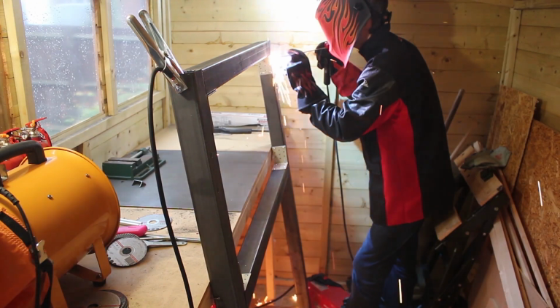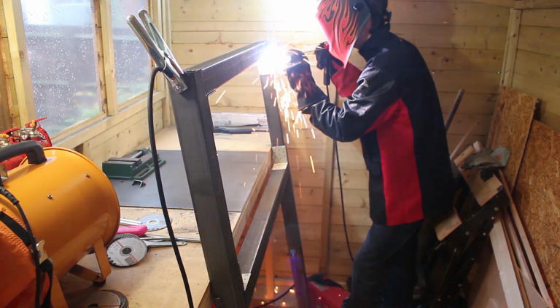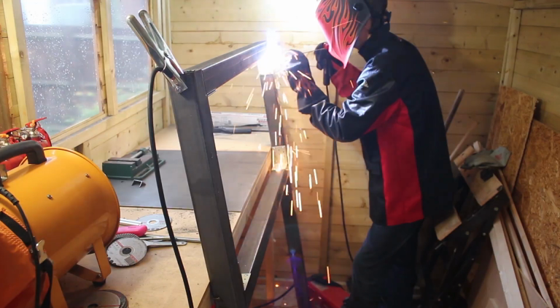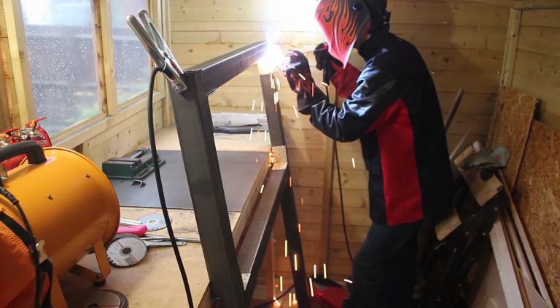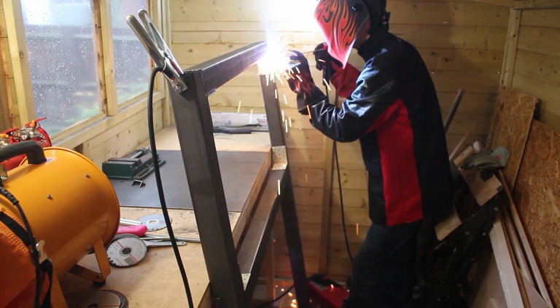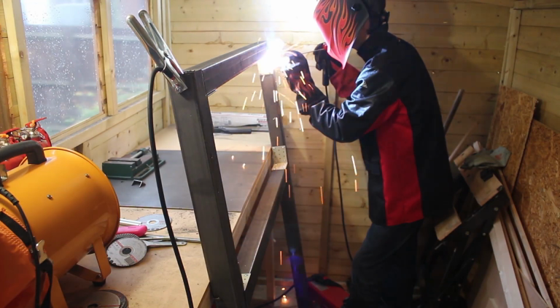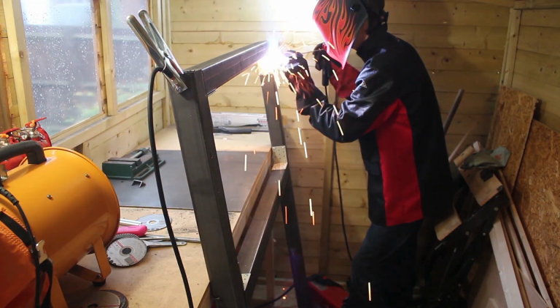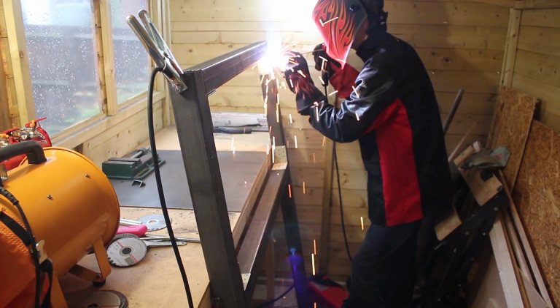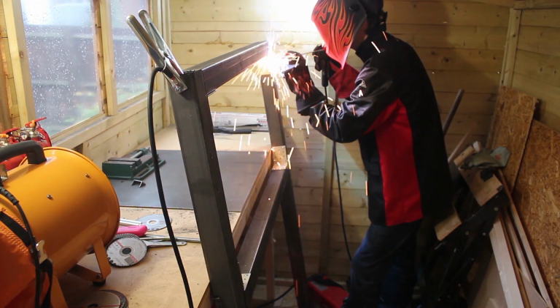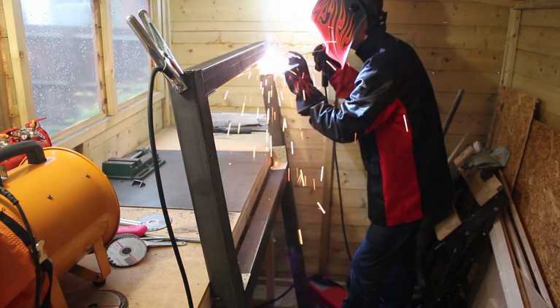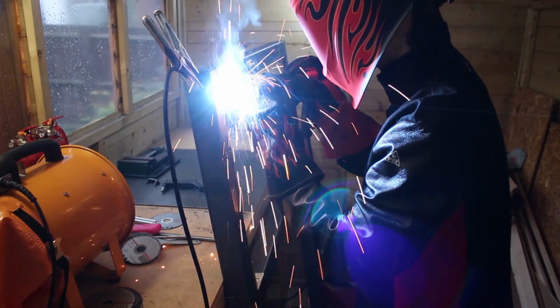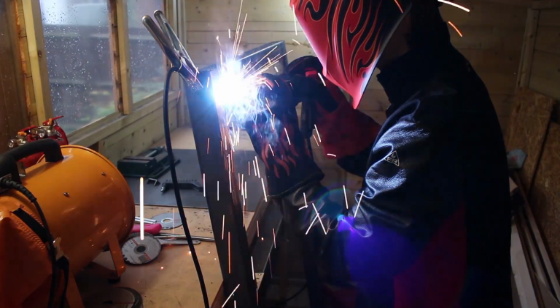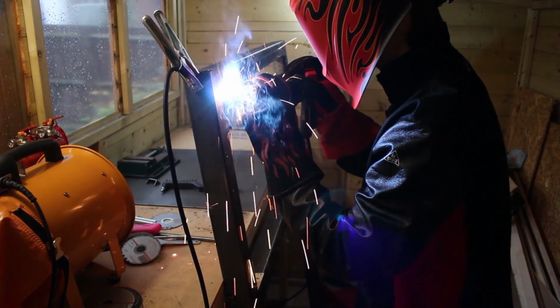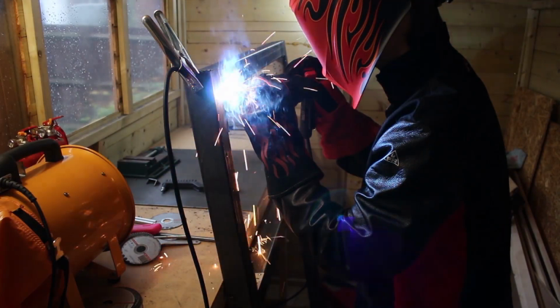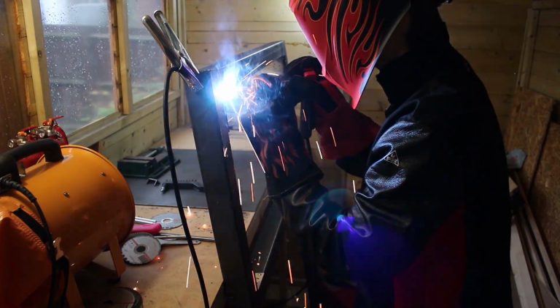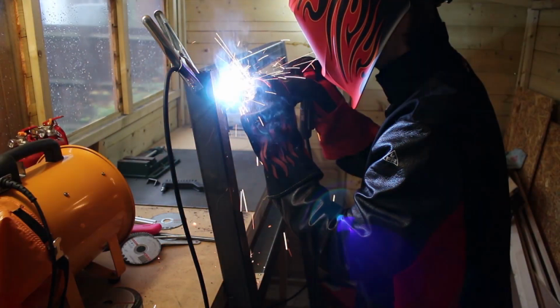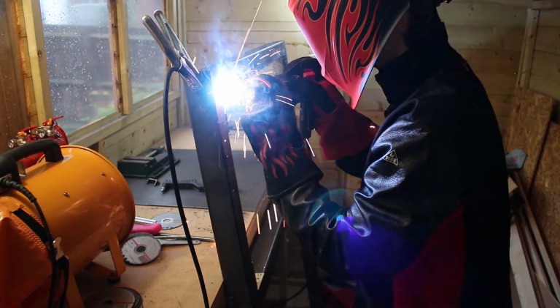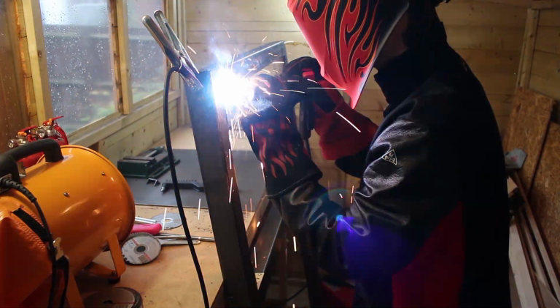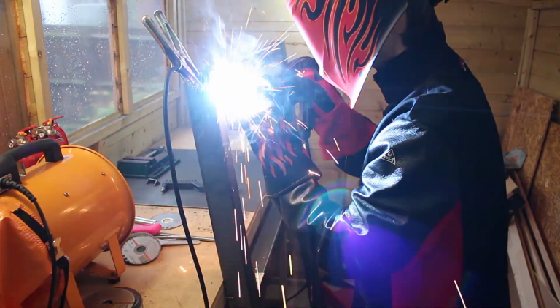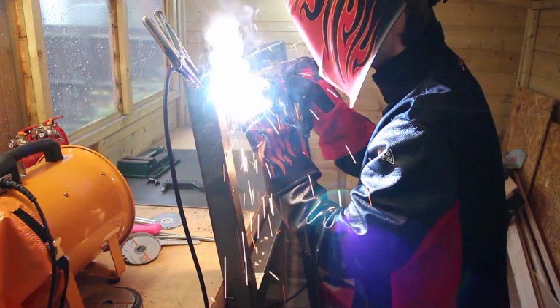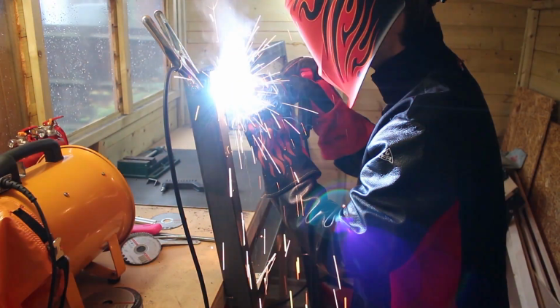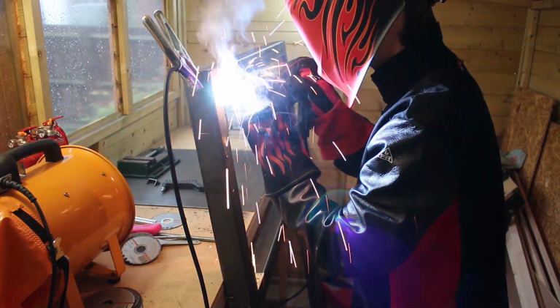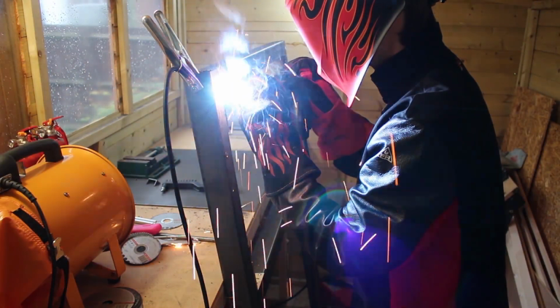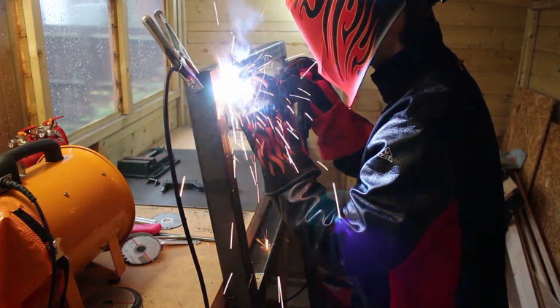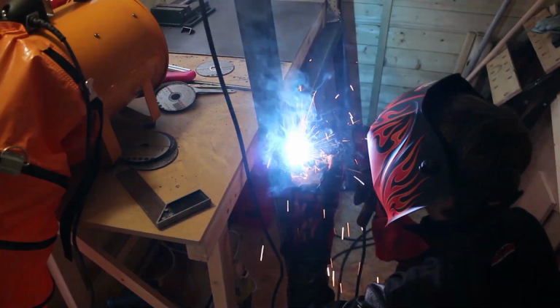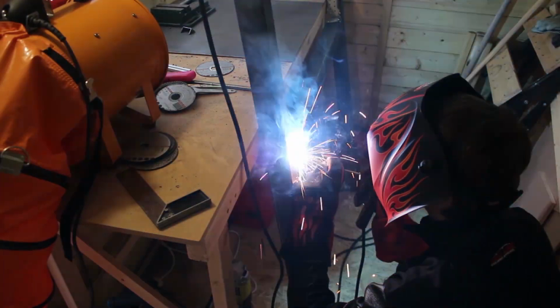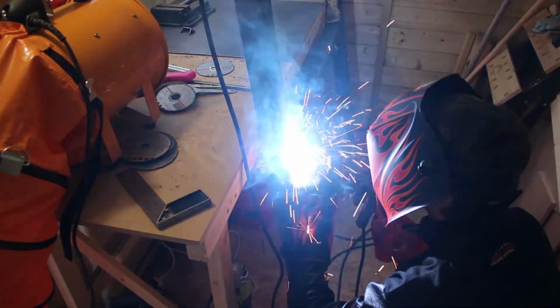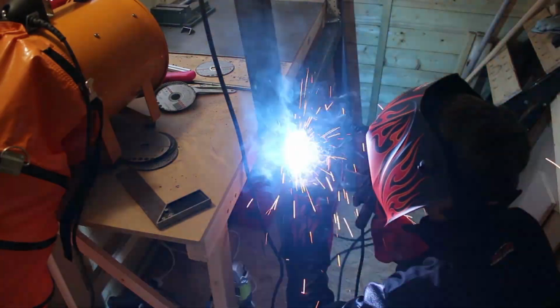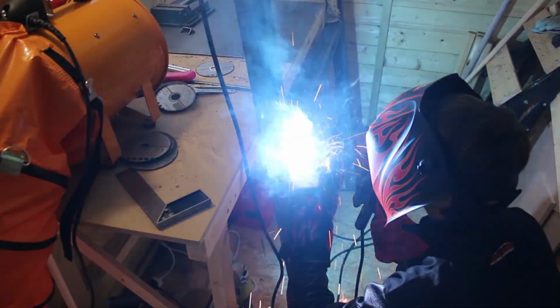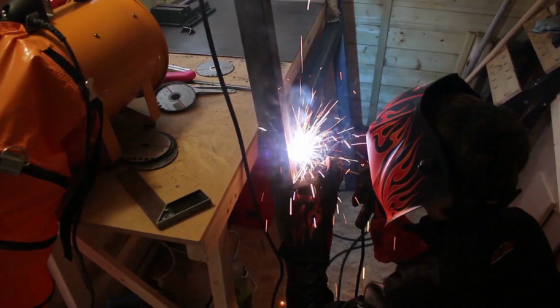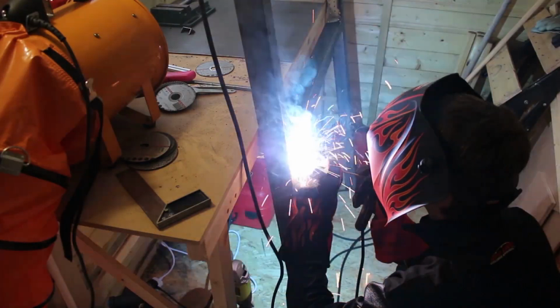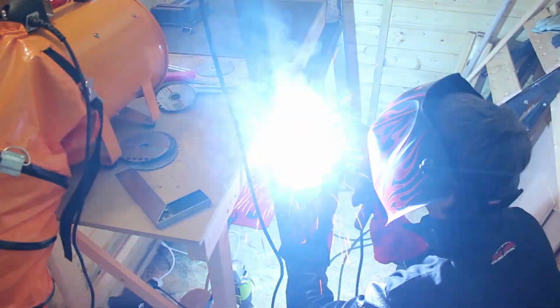Still doing stick welding. I'm learning as I go, but I'm still not that great, so I'm not going to show you my welds.